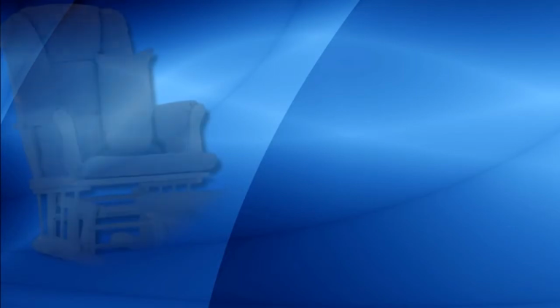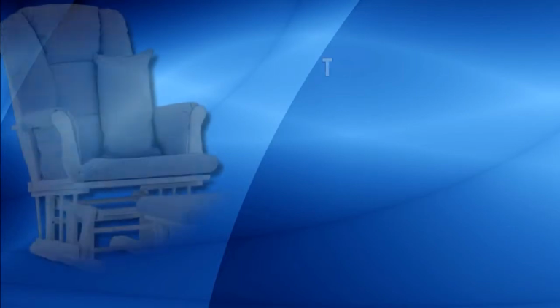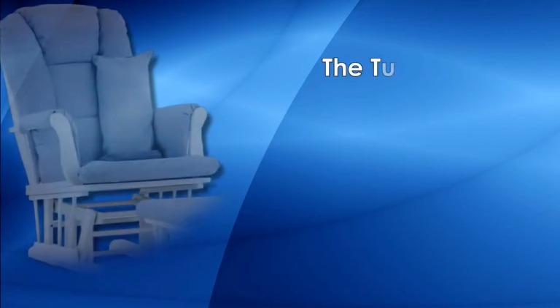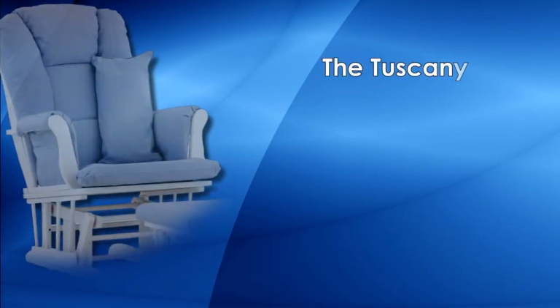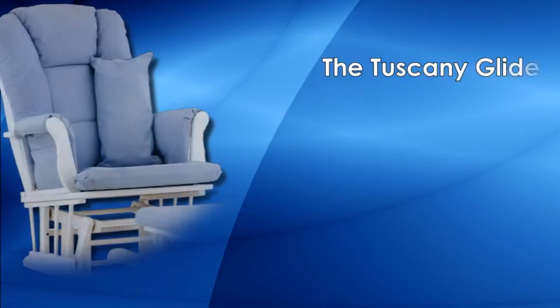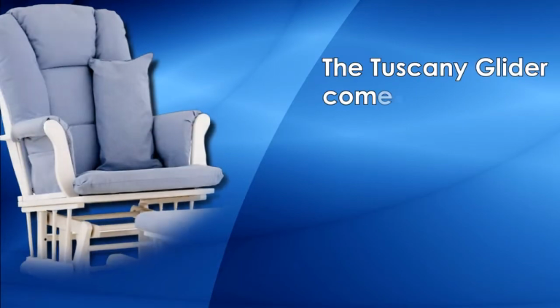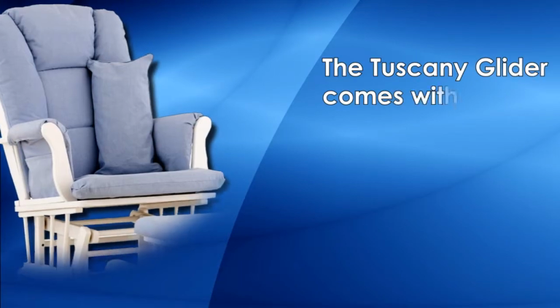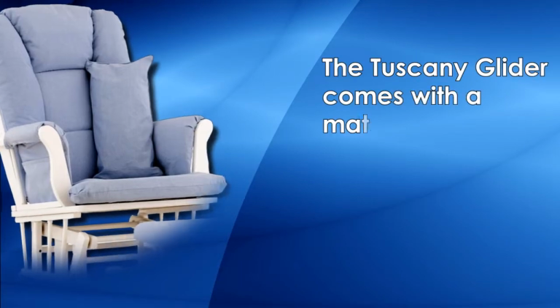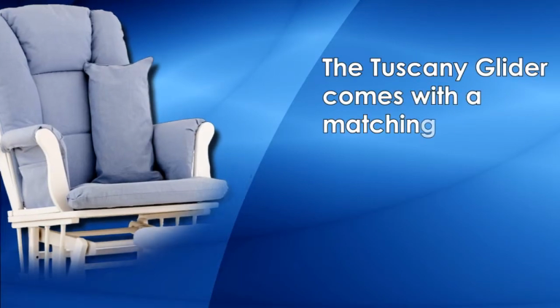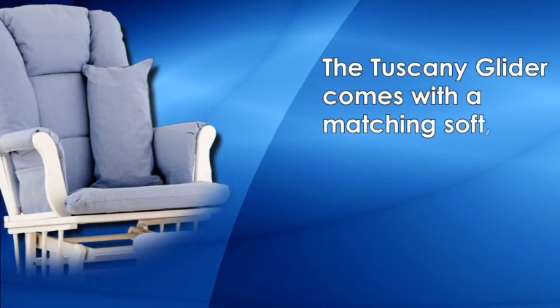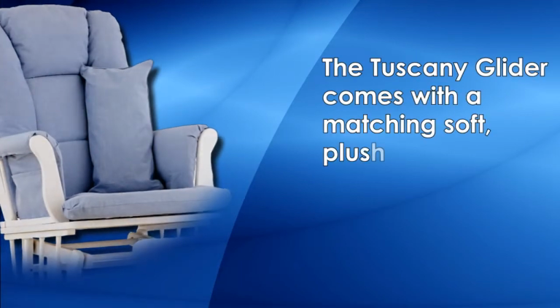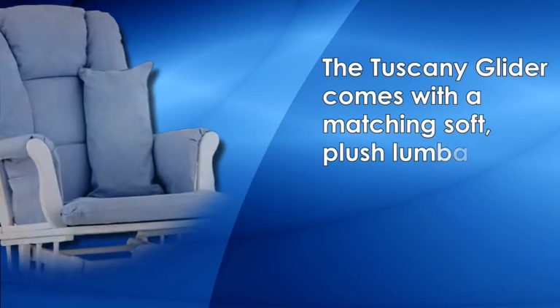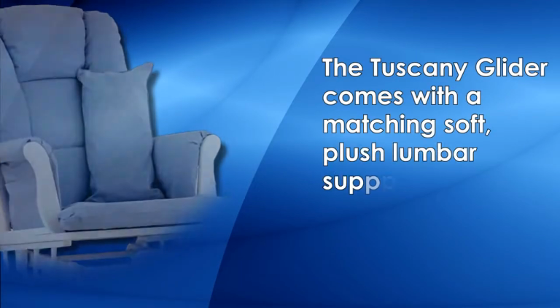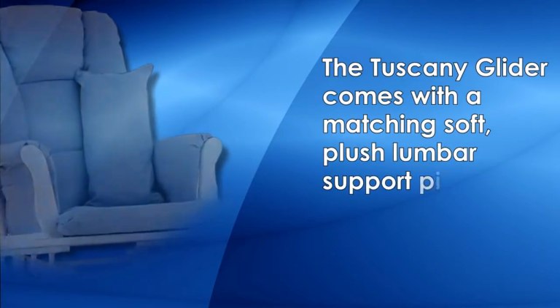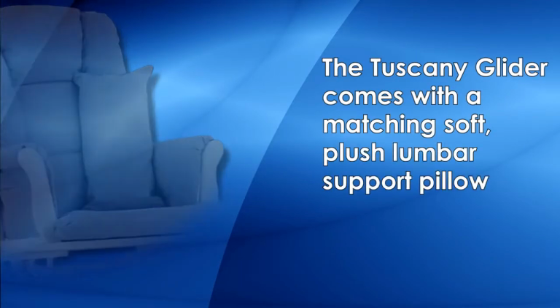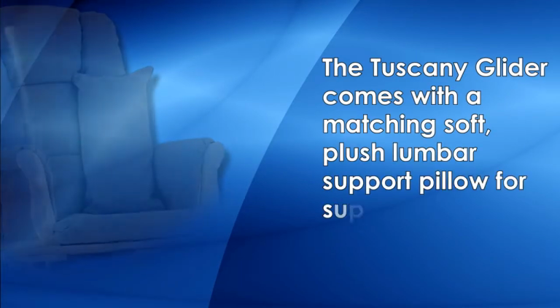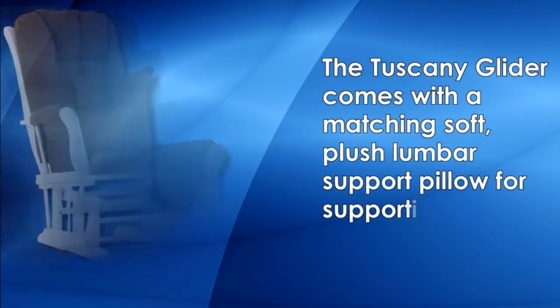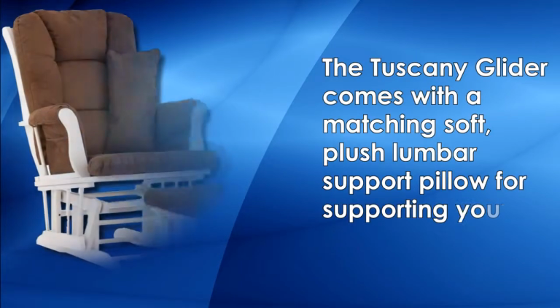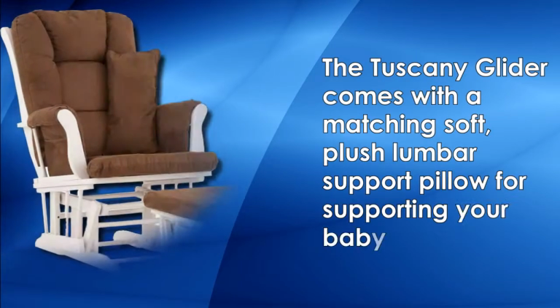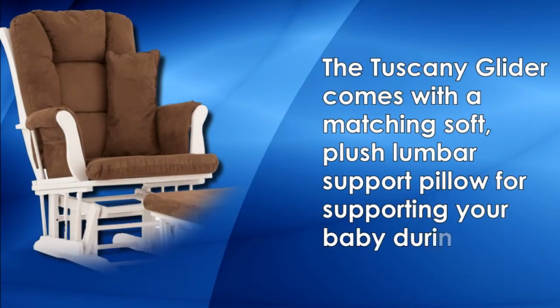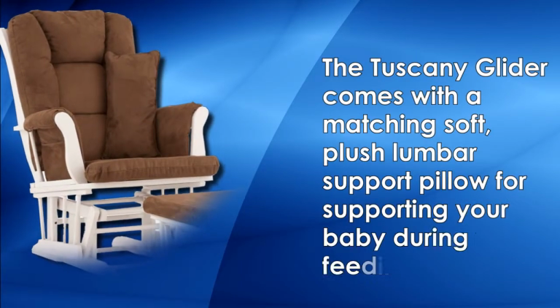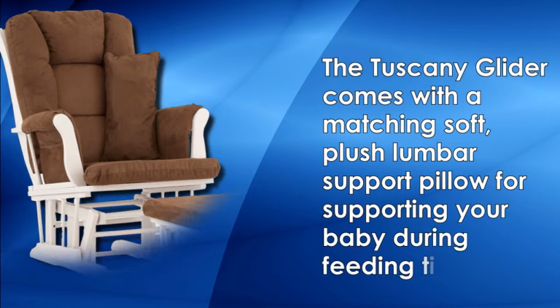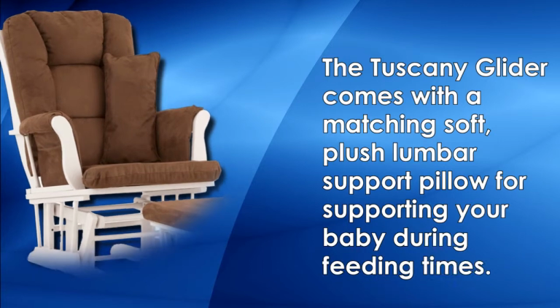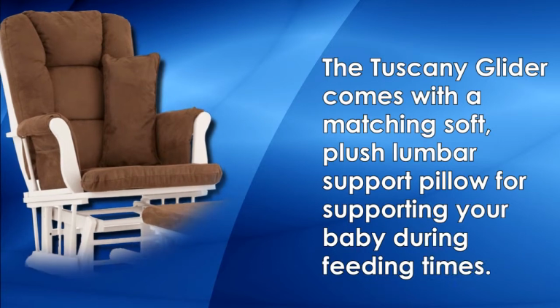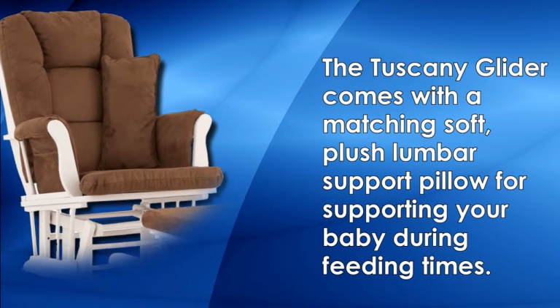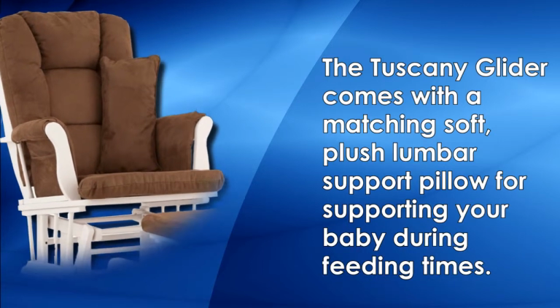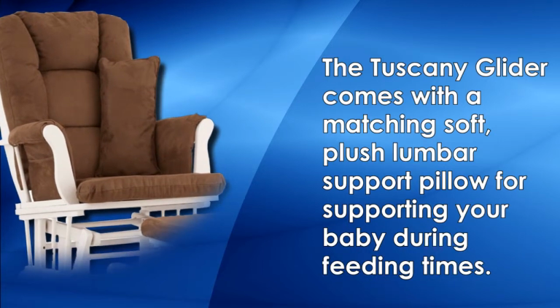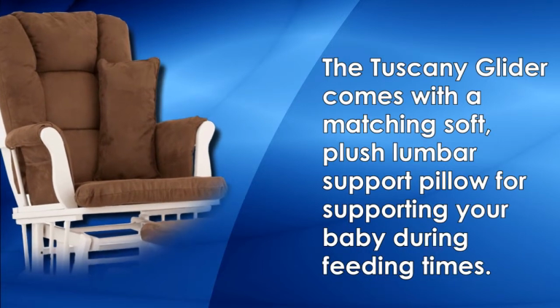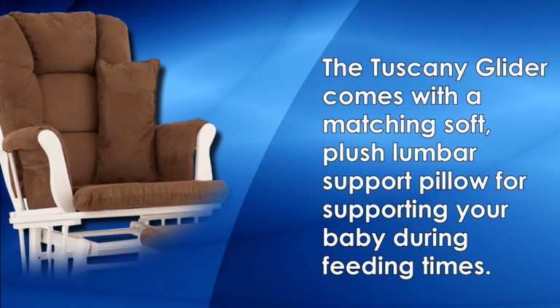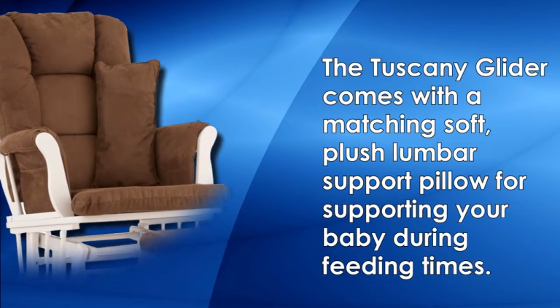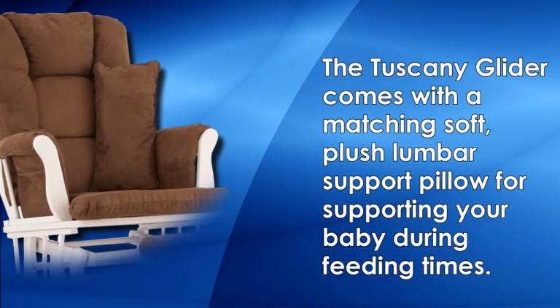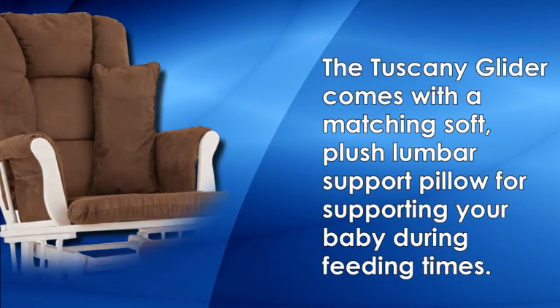The Tuscany Glider comes with a matching soft, plush lumbar support pillow for supporting your baby during feeding times.